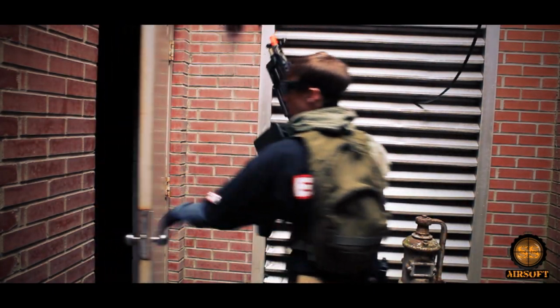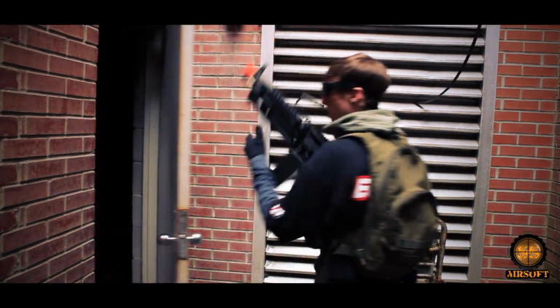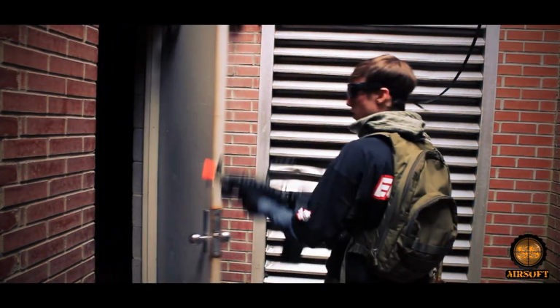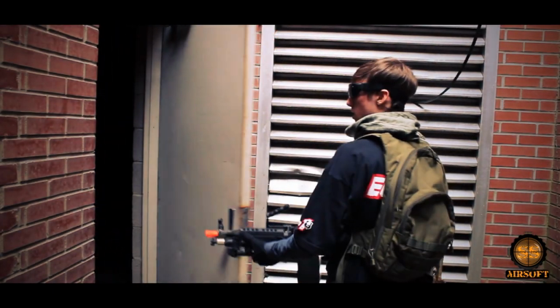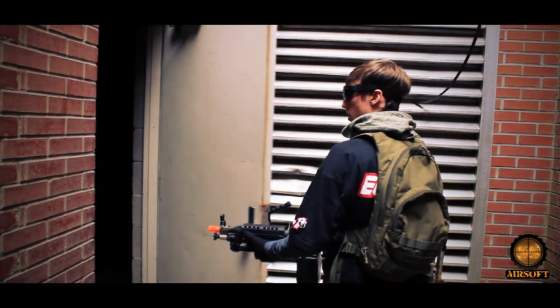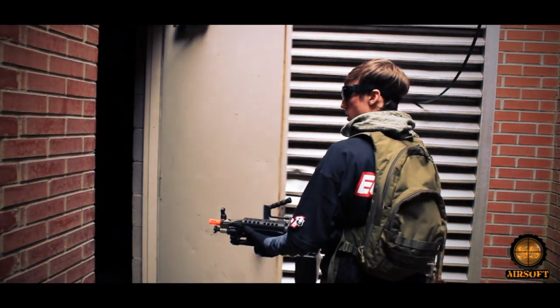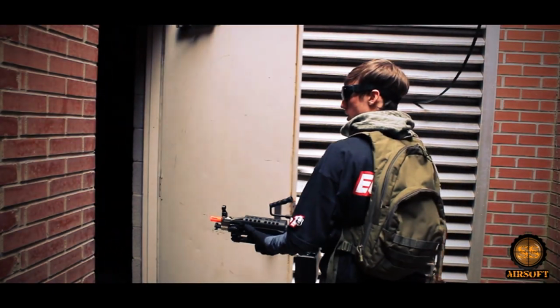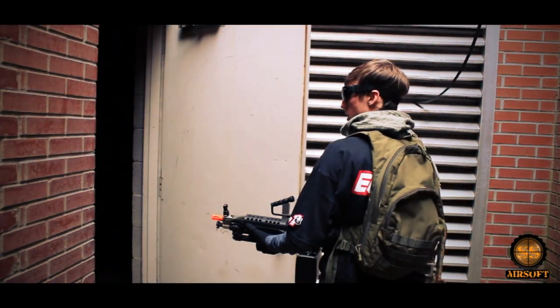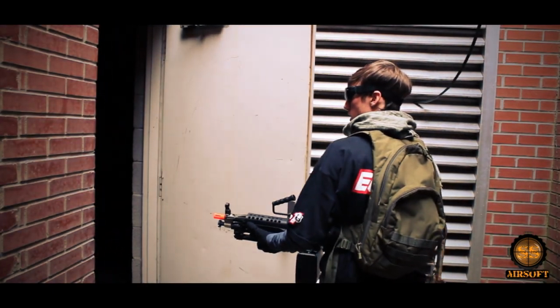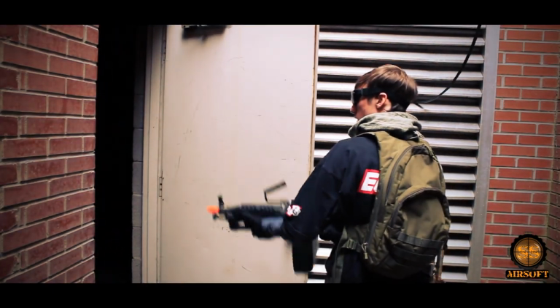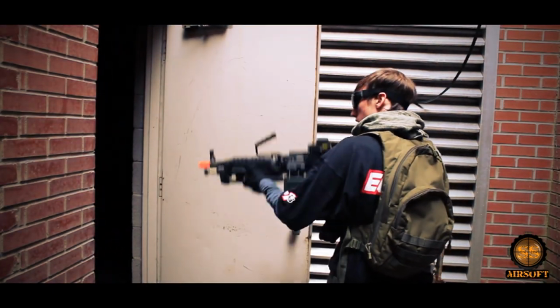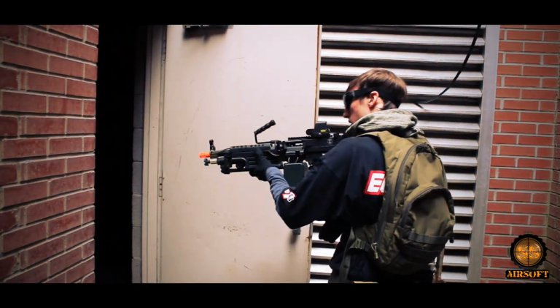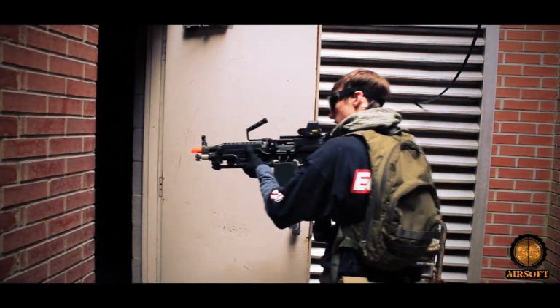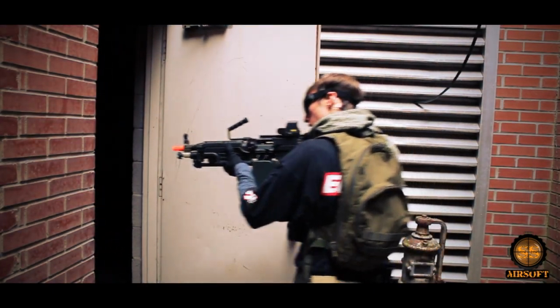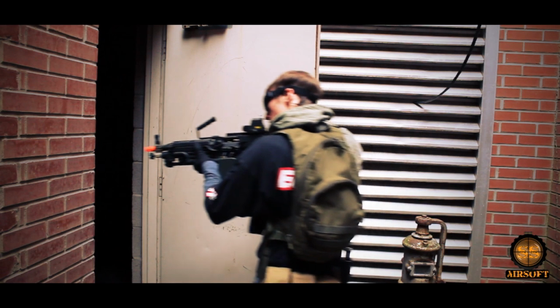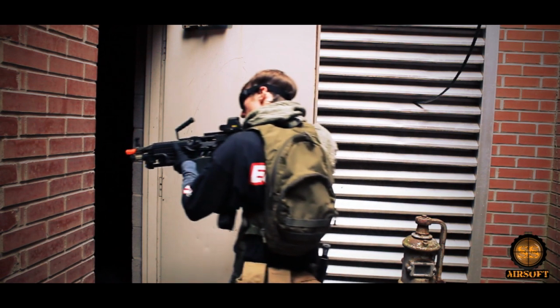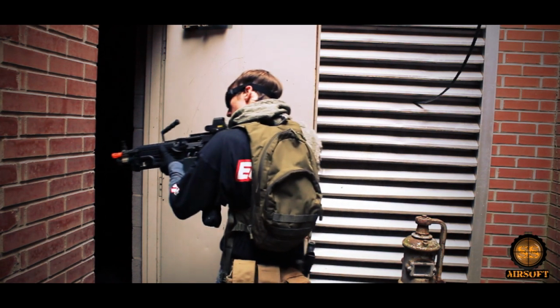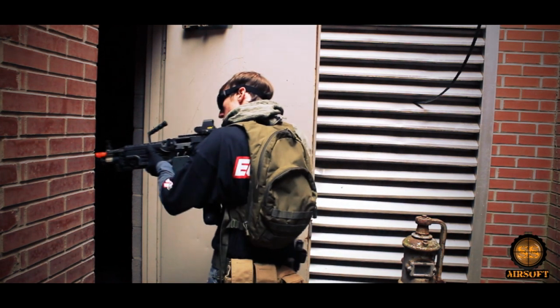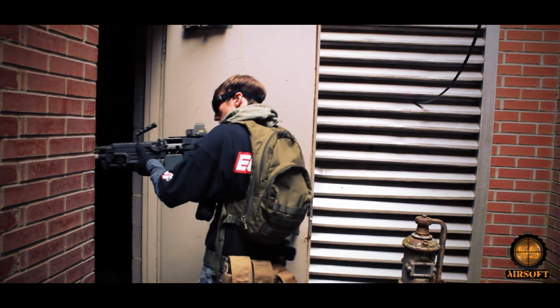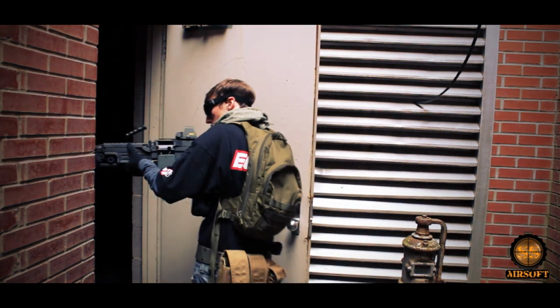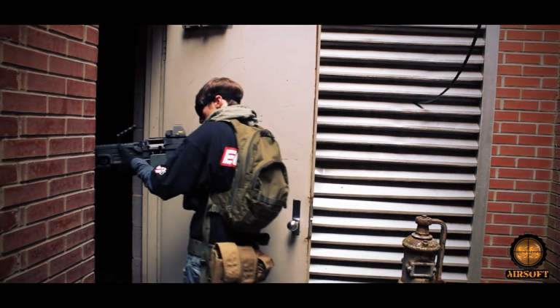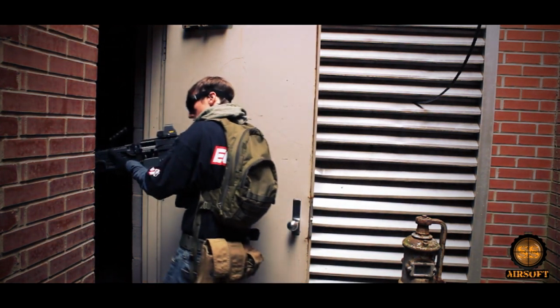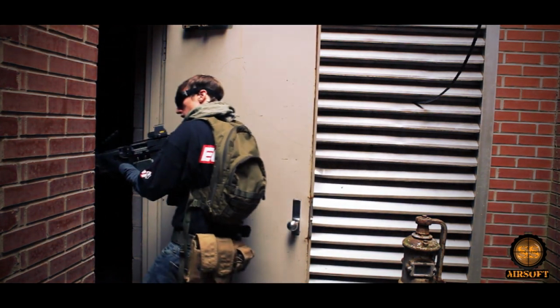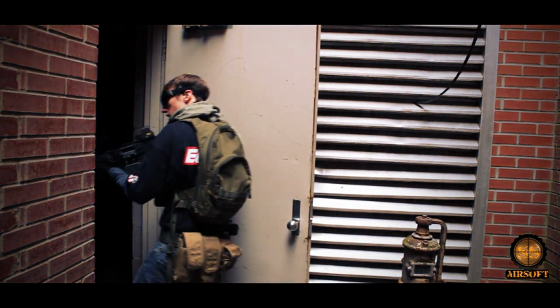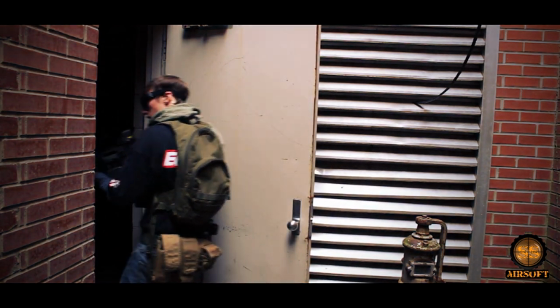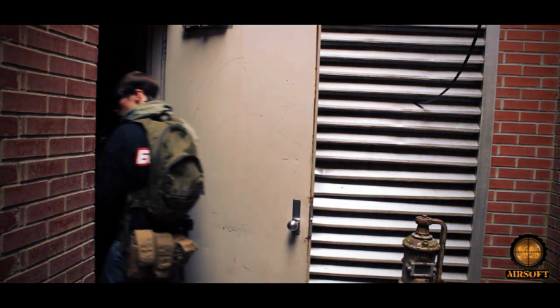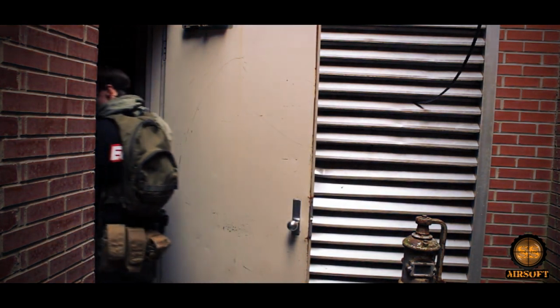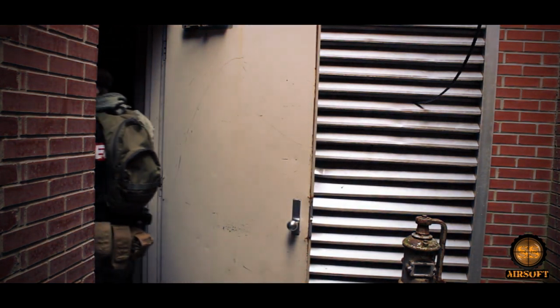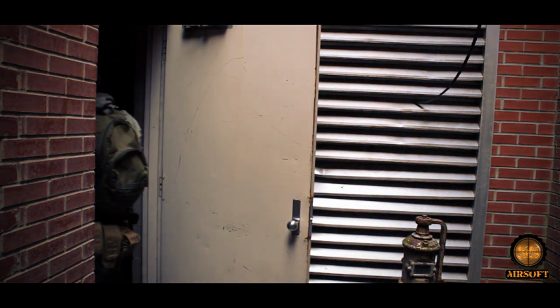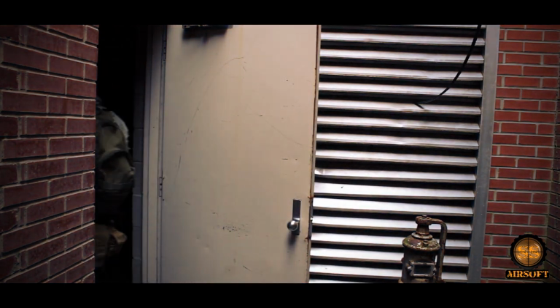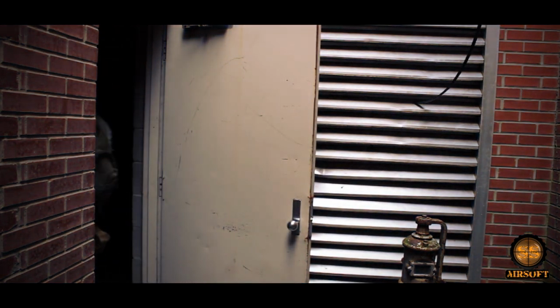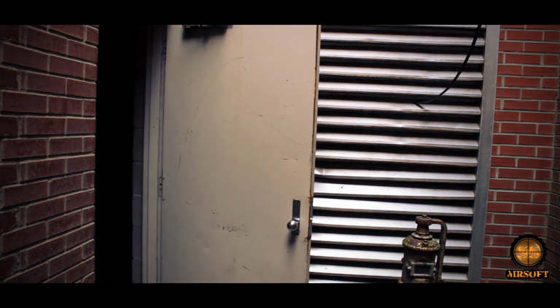Although it may be tempting to fire round after round, remember — this is an airsoft gun. Don't hold the trigger down for minutes at a time, as you'll wear the gears and other internals out quickly.